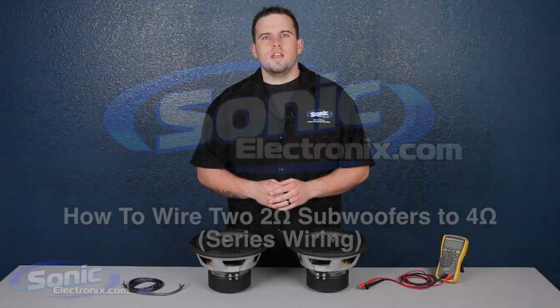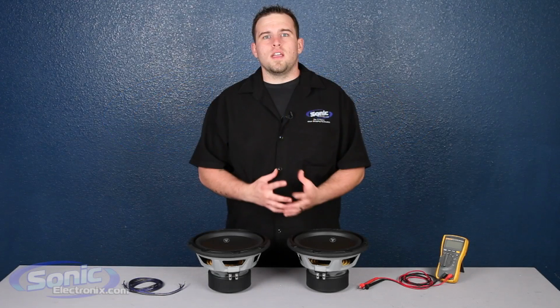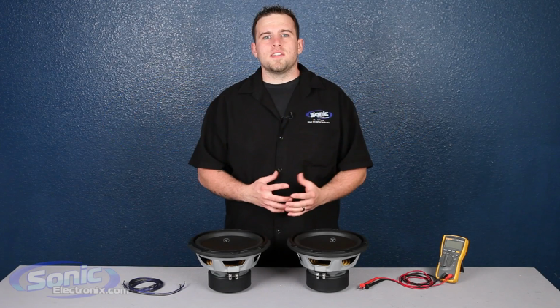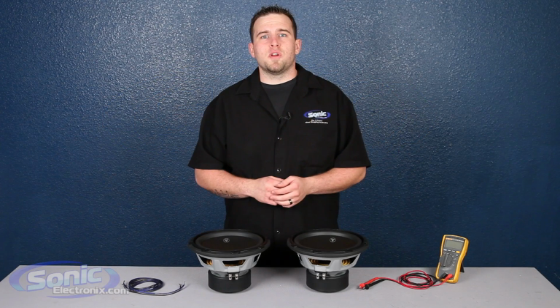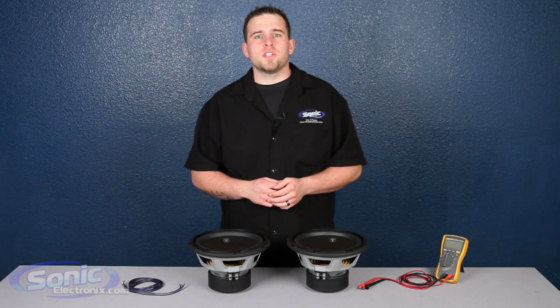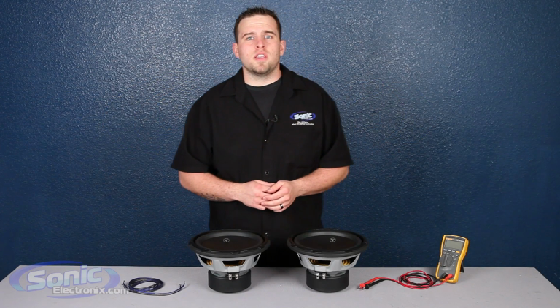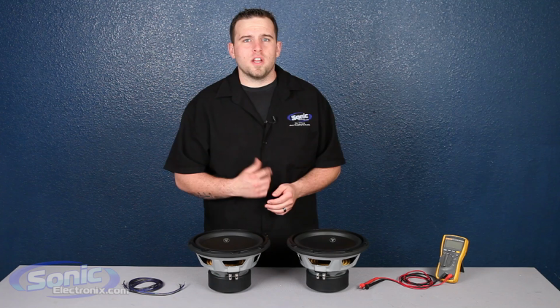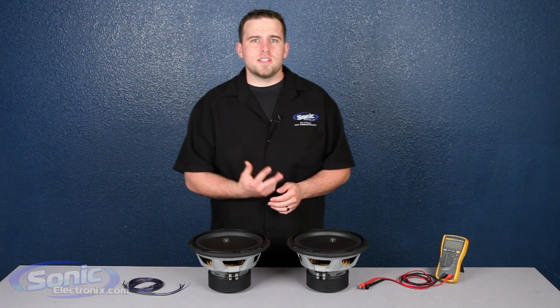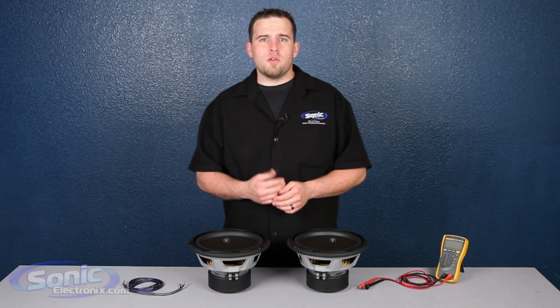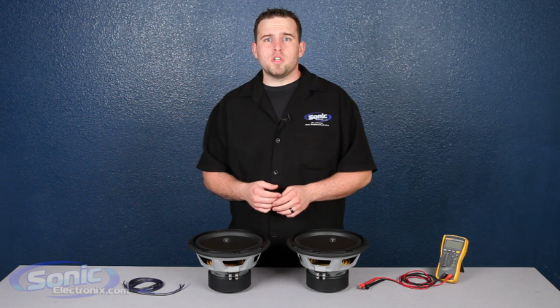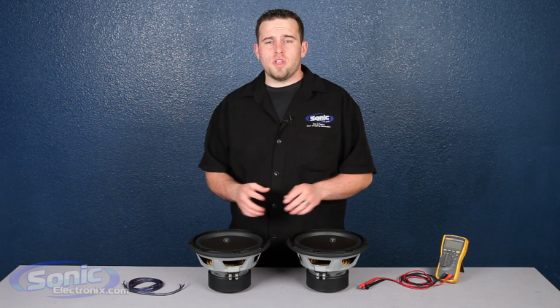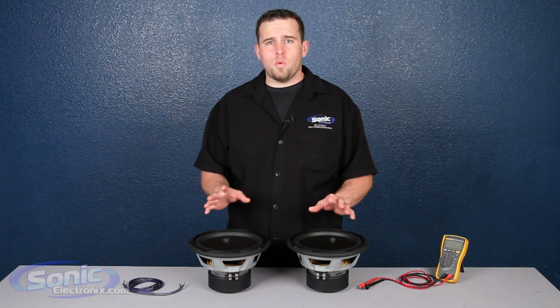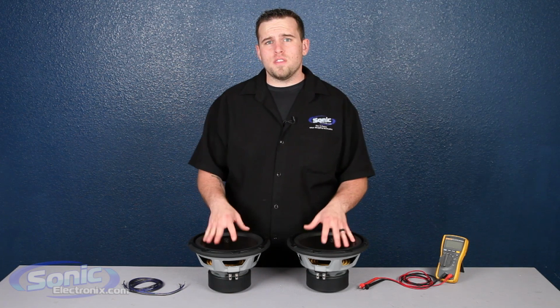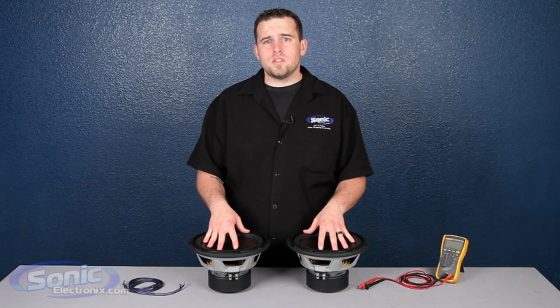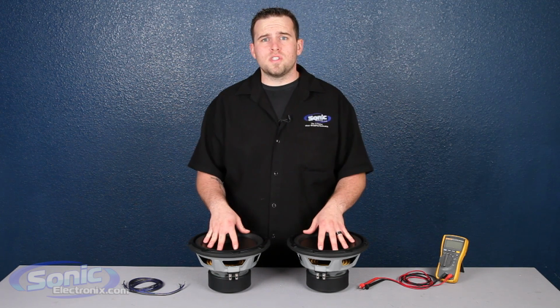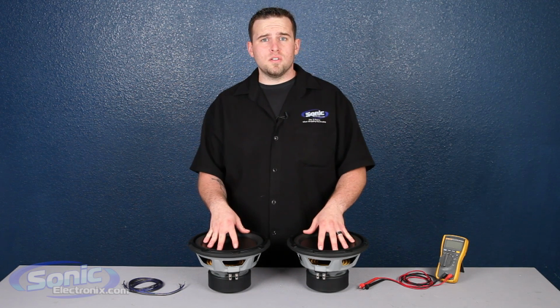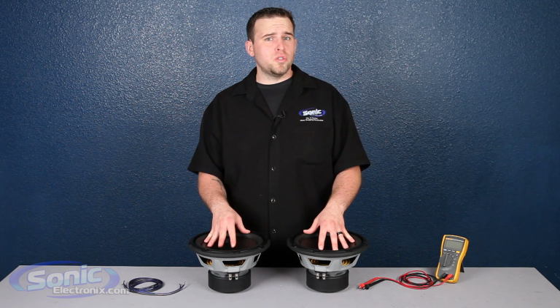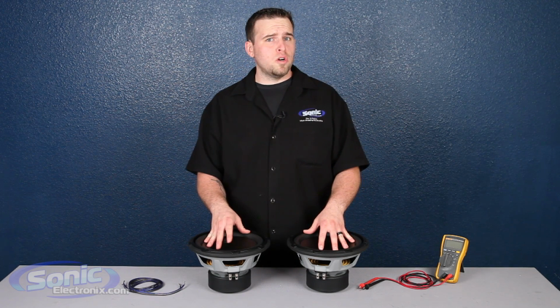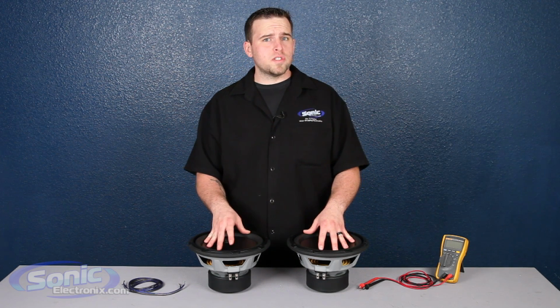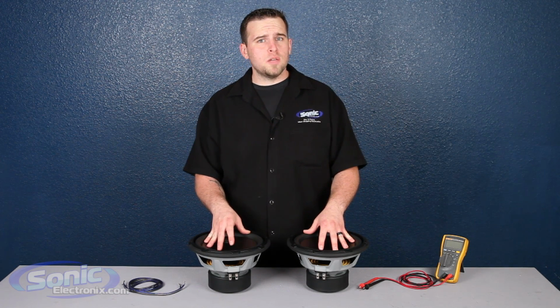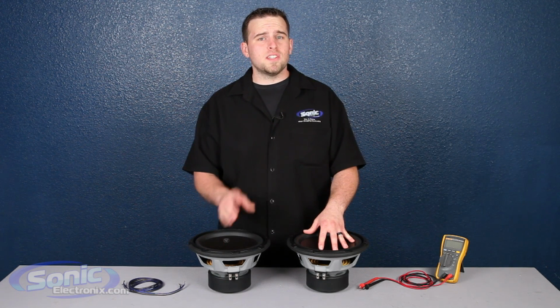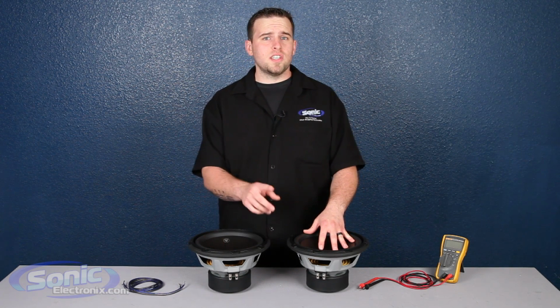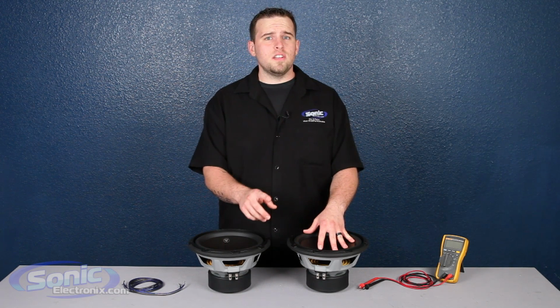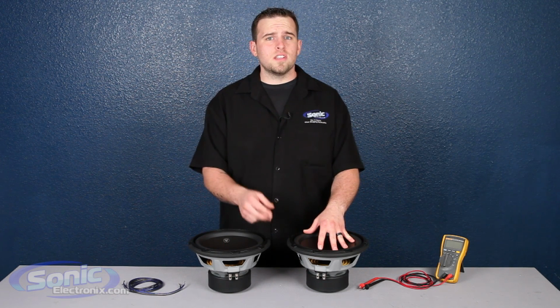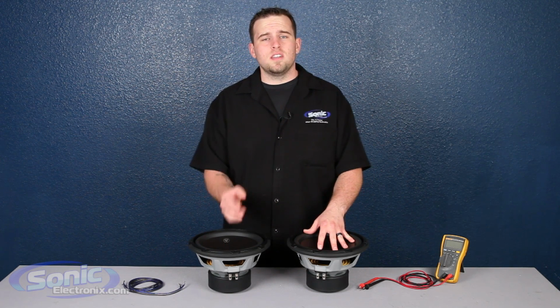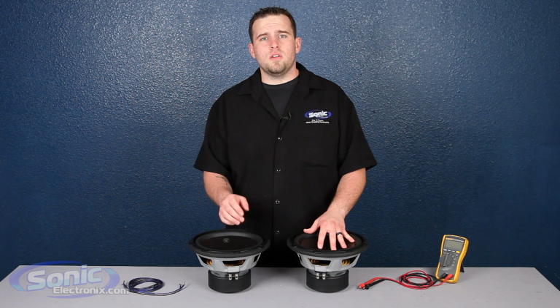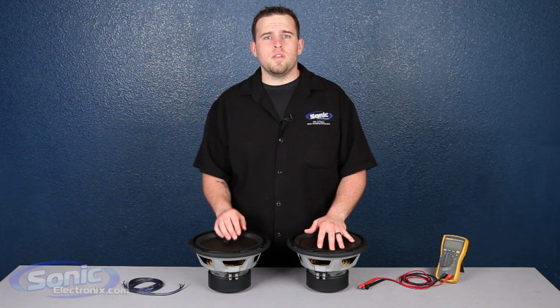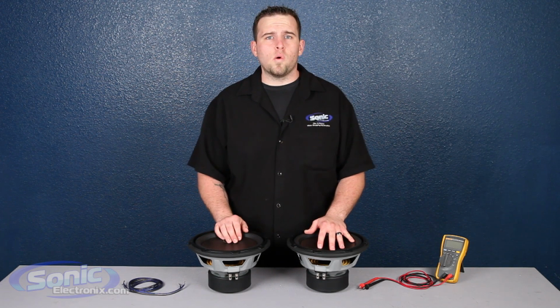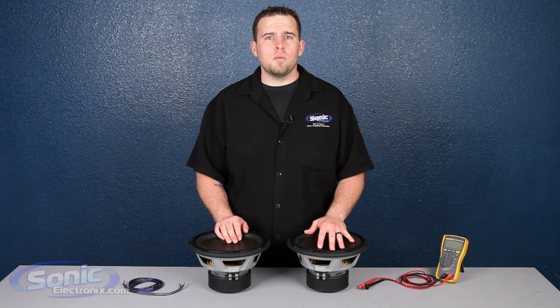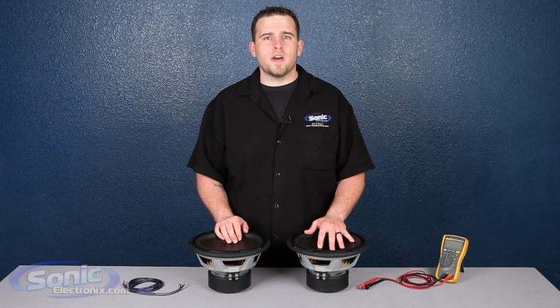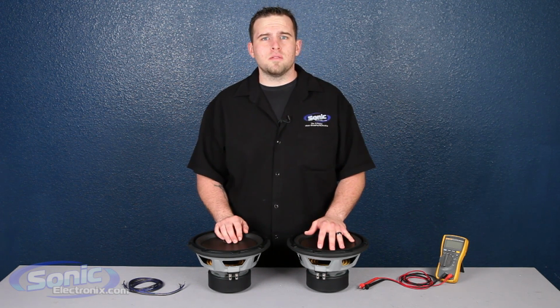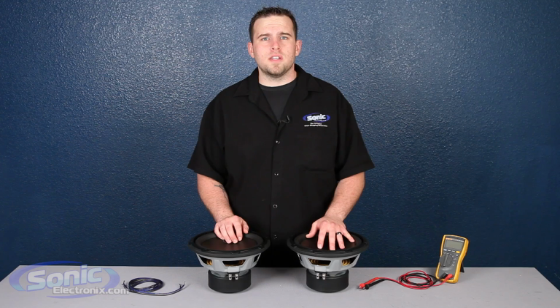Hey guys, this is Brennan with Sonic Electronics, and today we're going to be showing you how to wire two single 2-ohm subs in series to equal a 4-ohm final impedance.